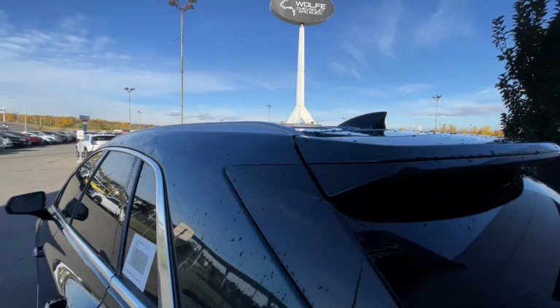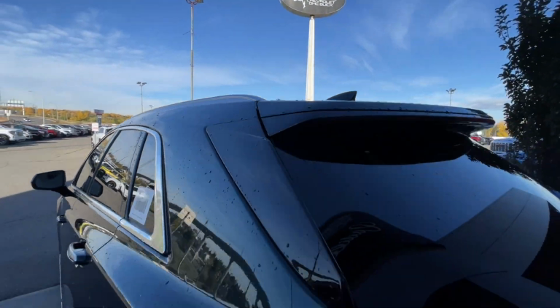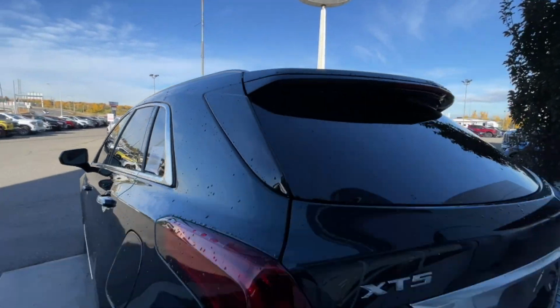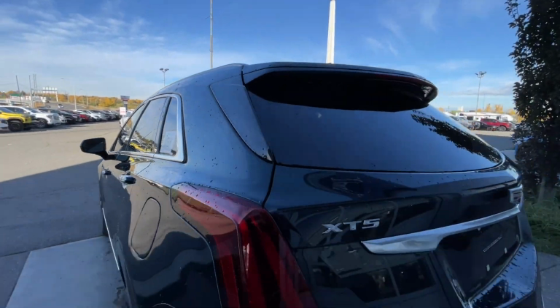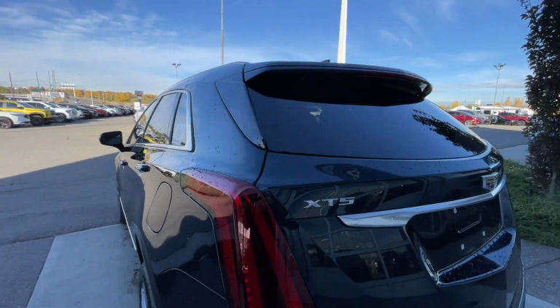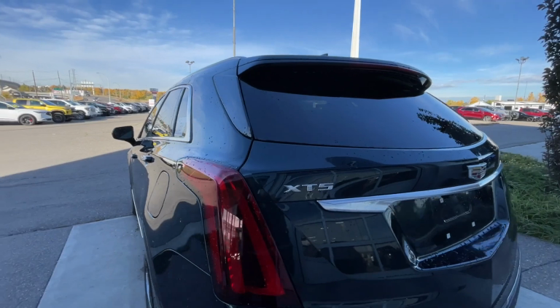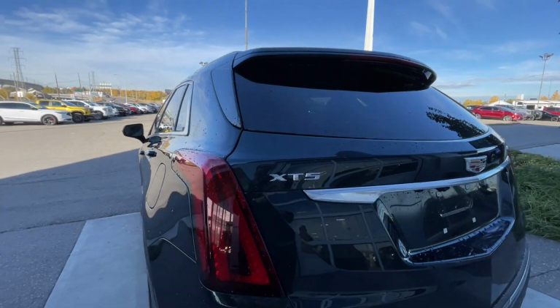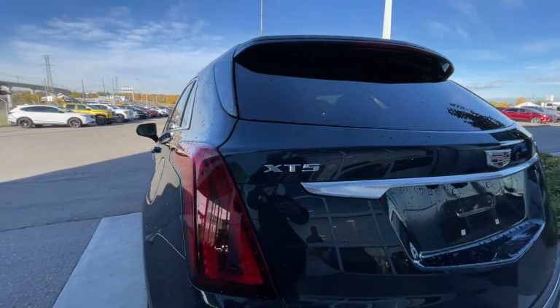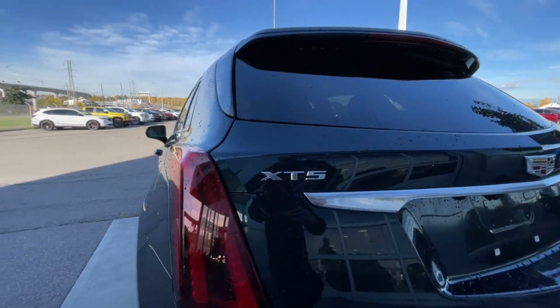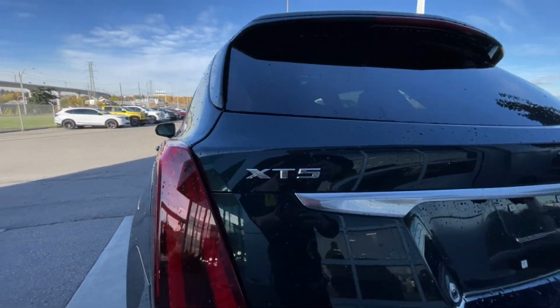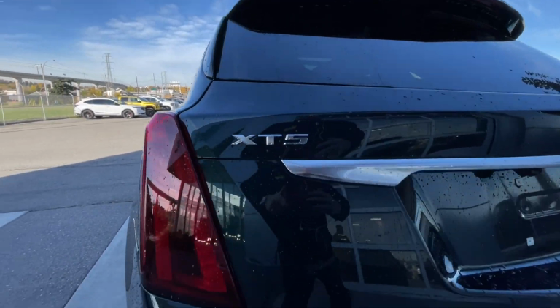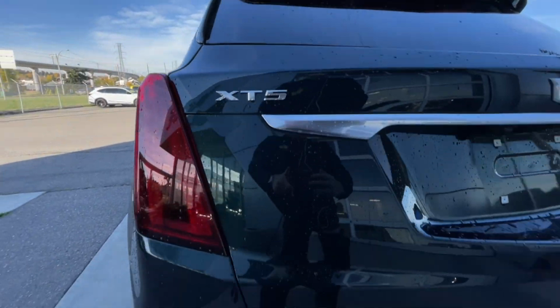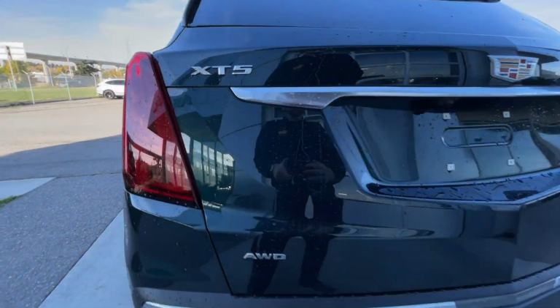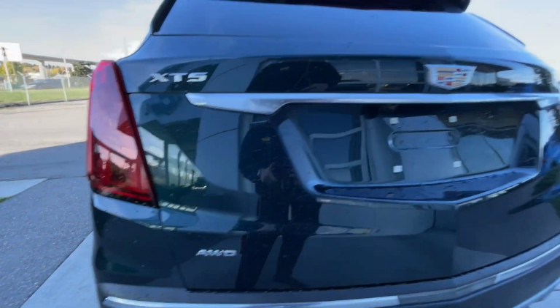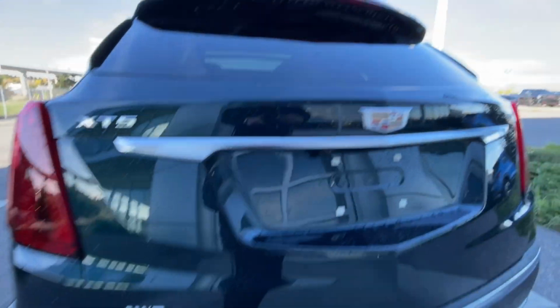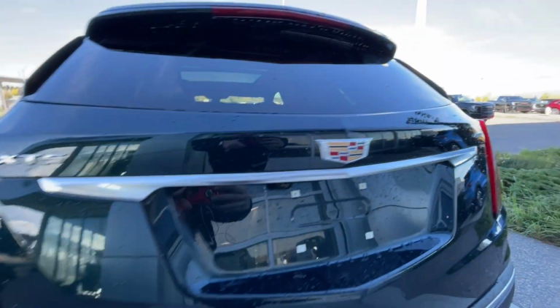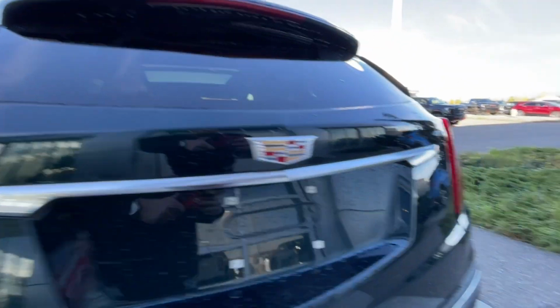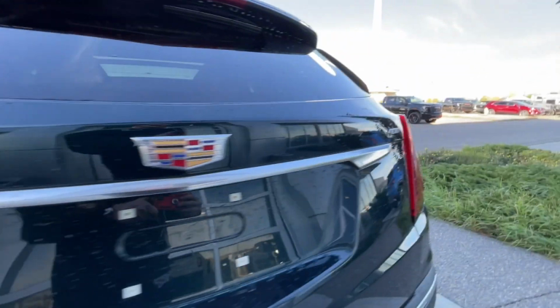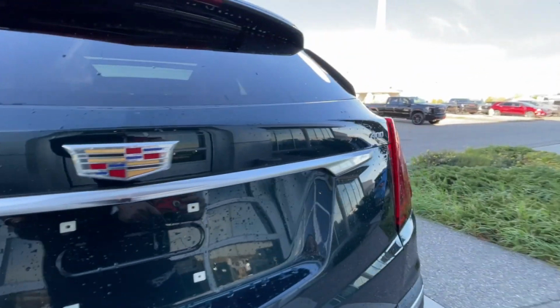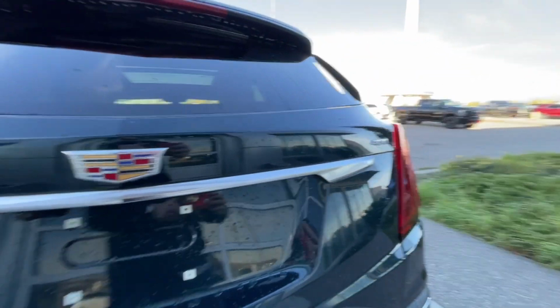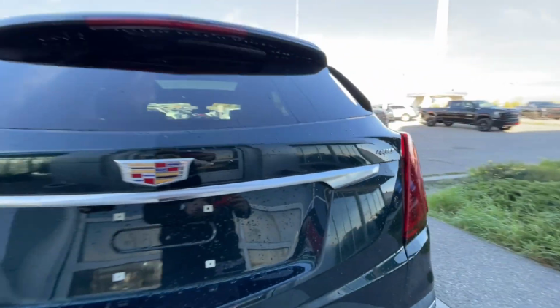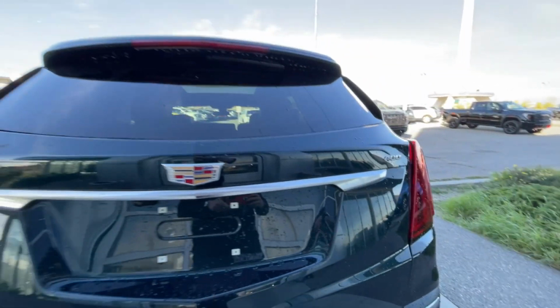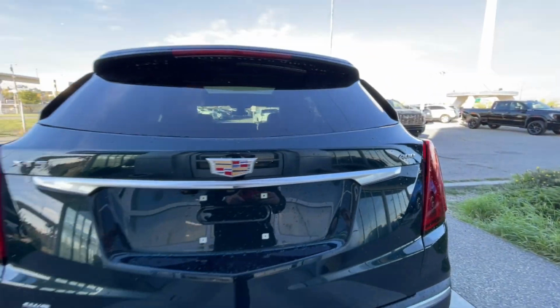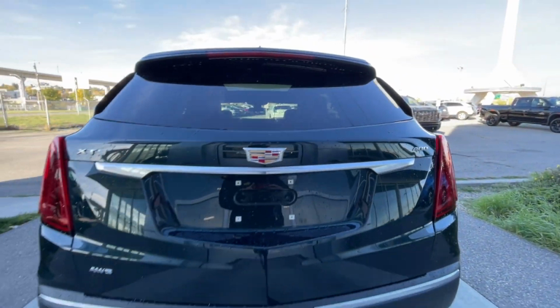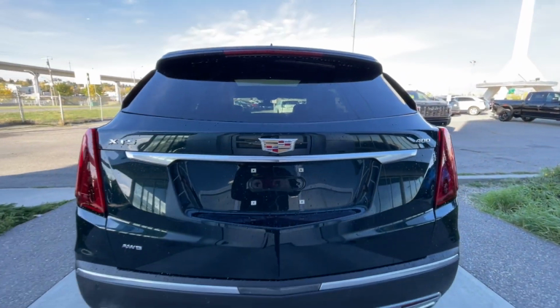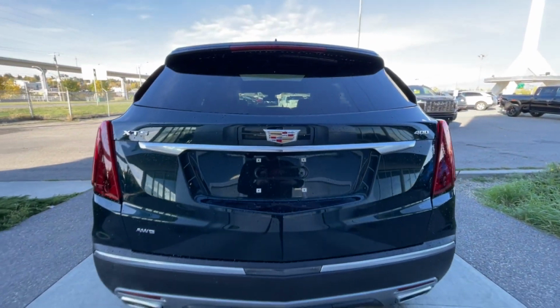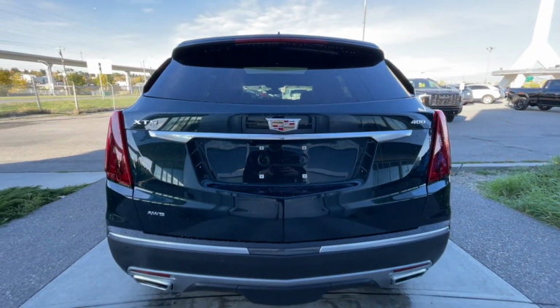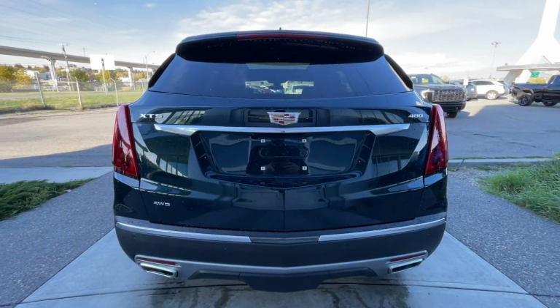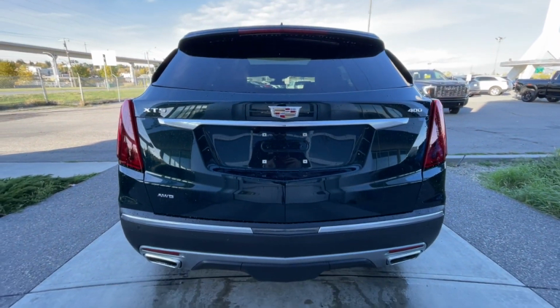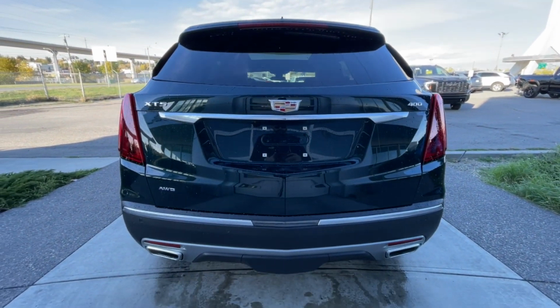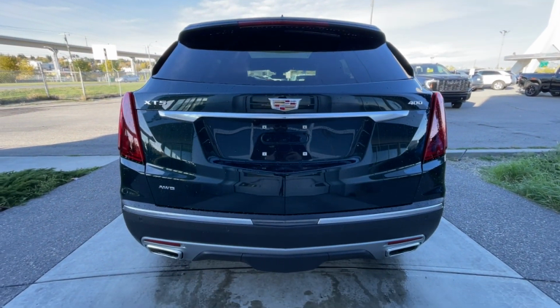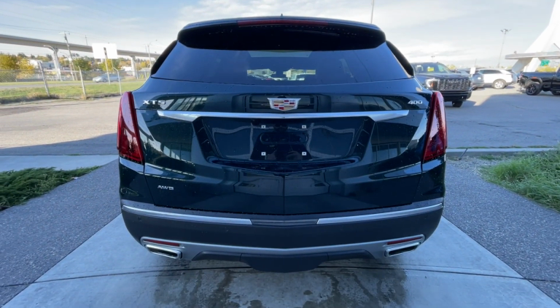At the back of the vehicle, we have the XT5, all-wheel drive, Cadillac, and 400 badging here on the hatch, and the twin chrome-tipped exhaust.